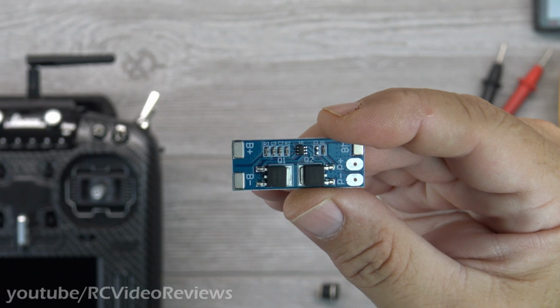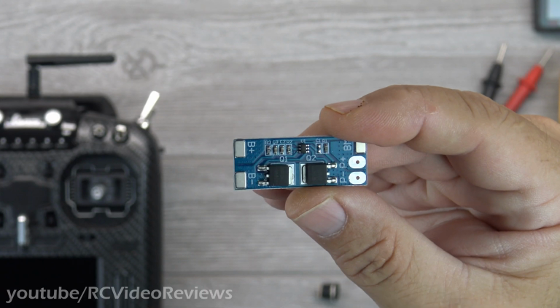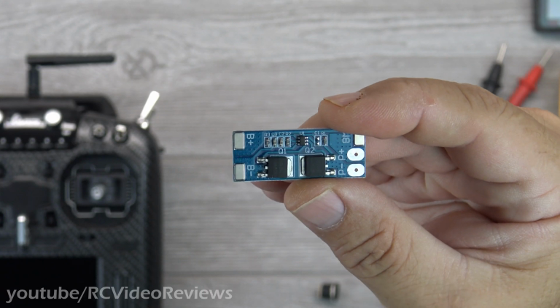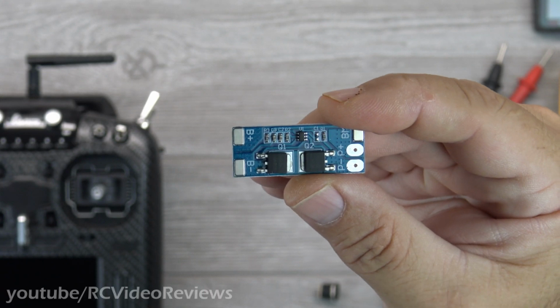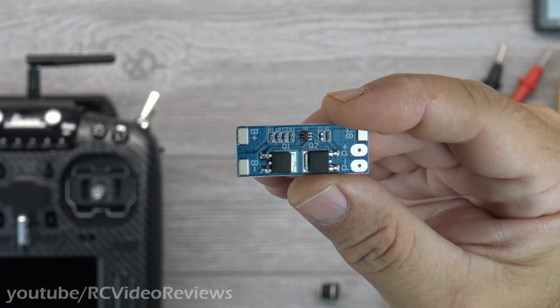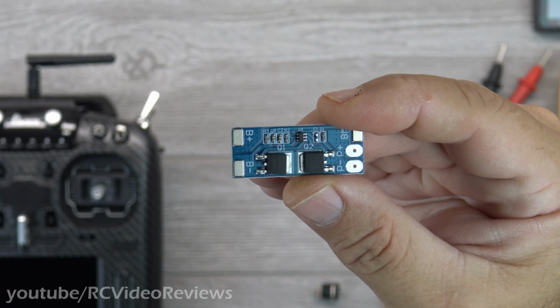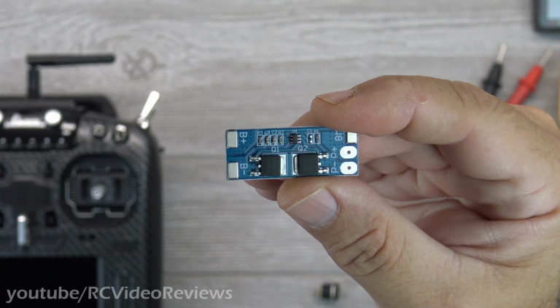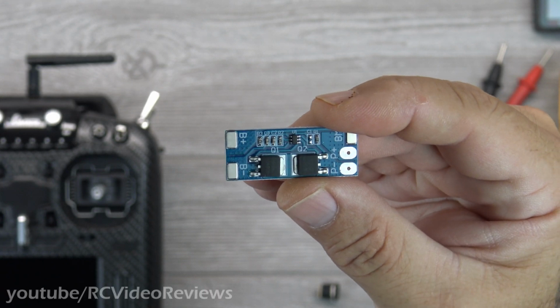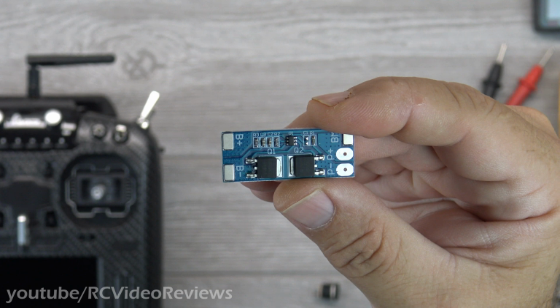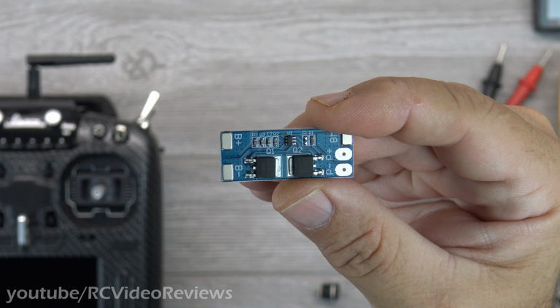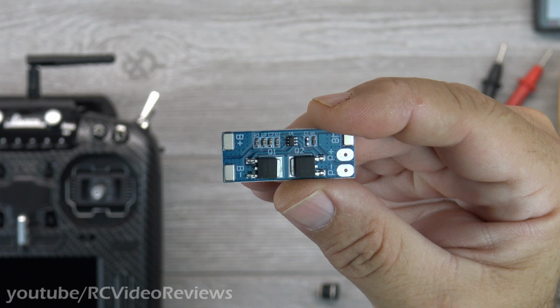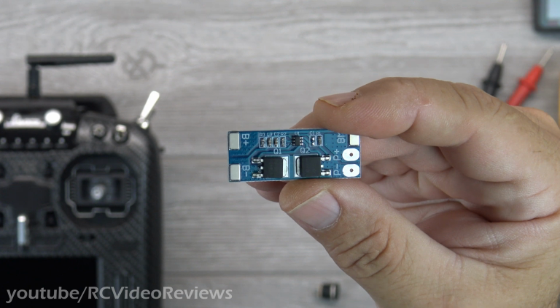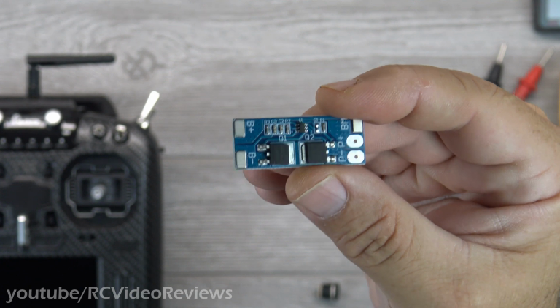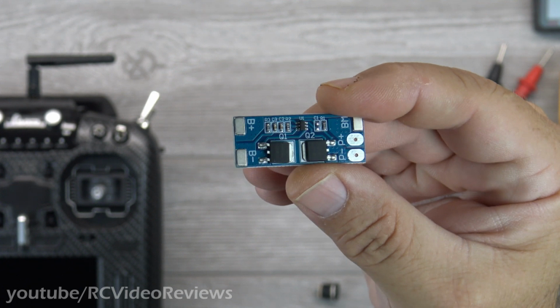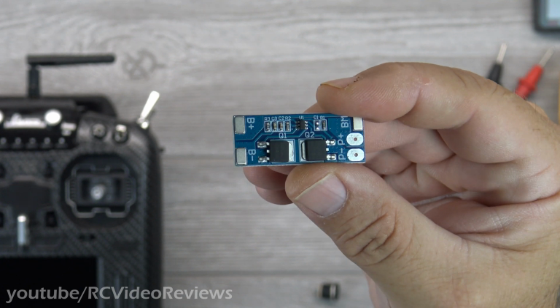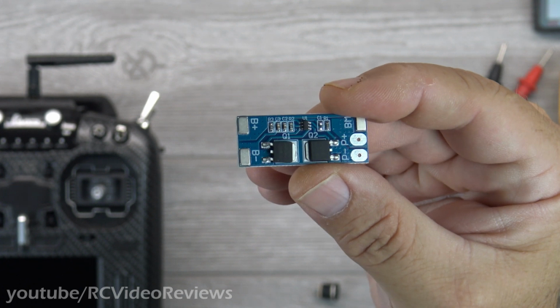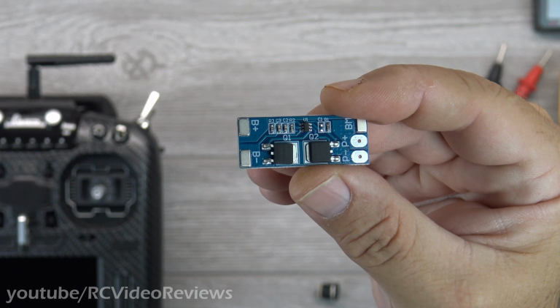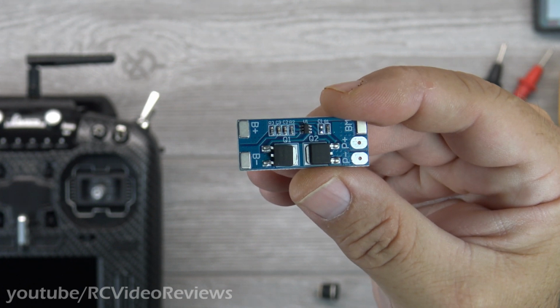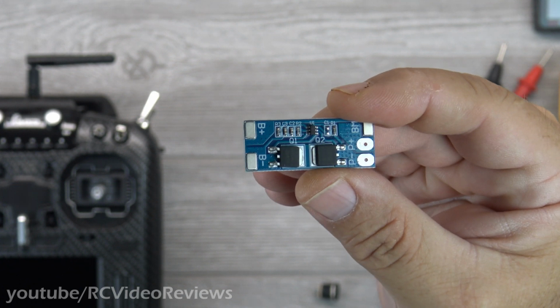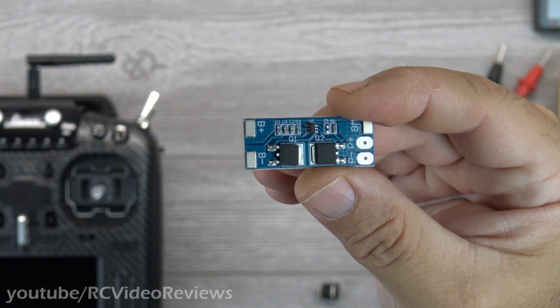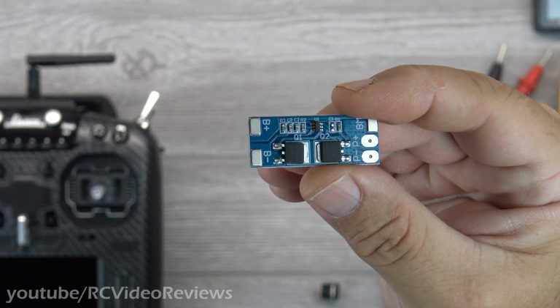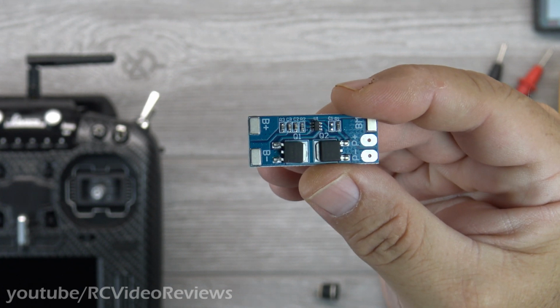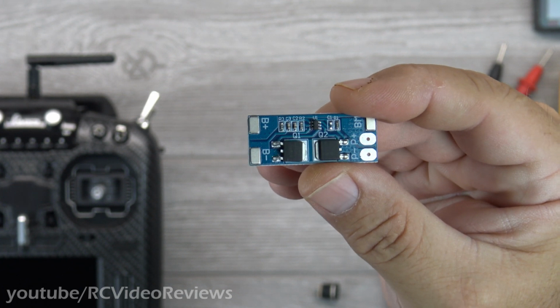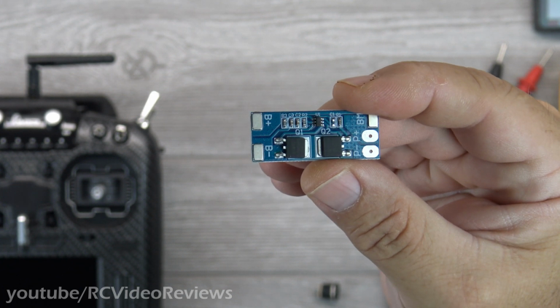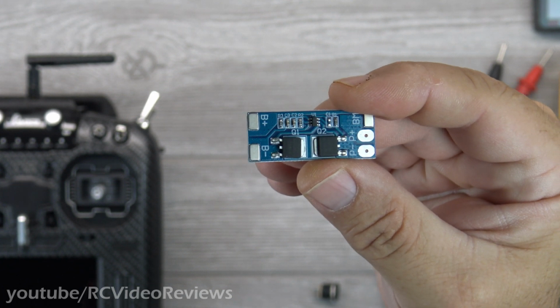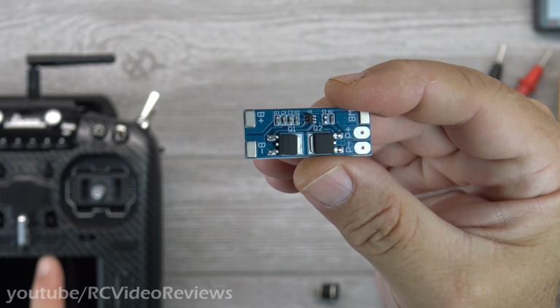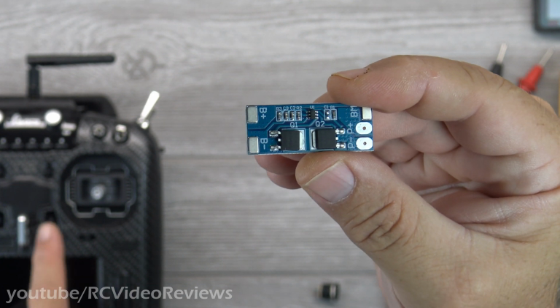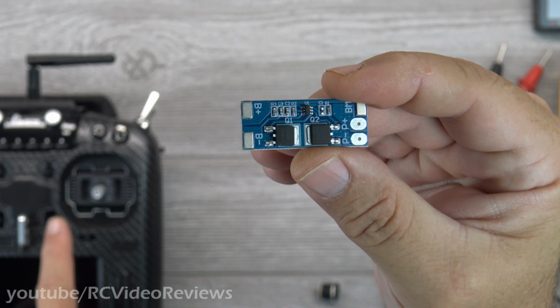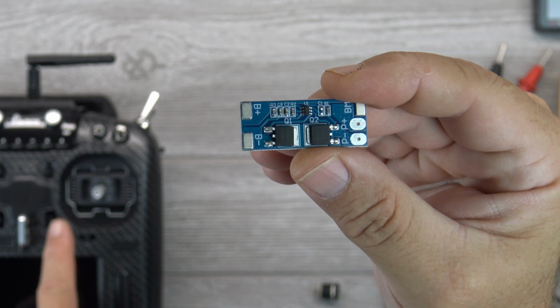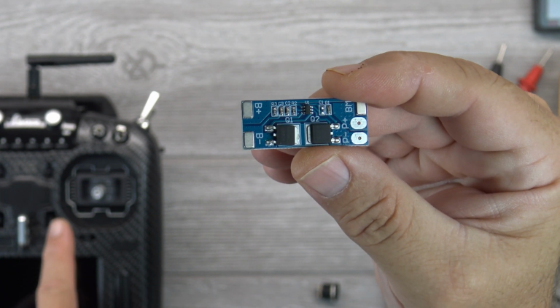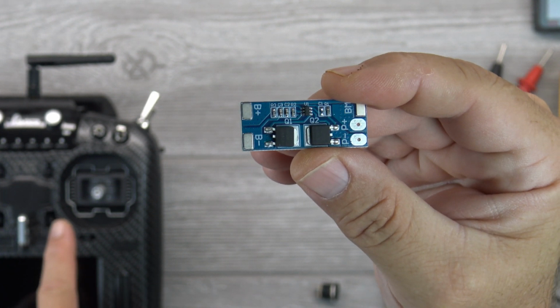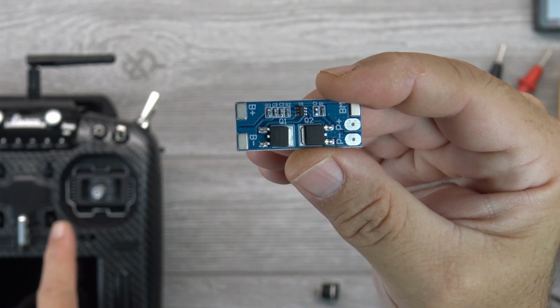Hello, welcome back to RC Video Reviews. Today I'm going to show you how to add an internal charger to your Jumper T18.